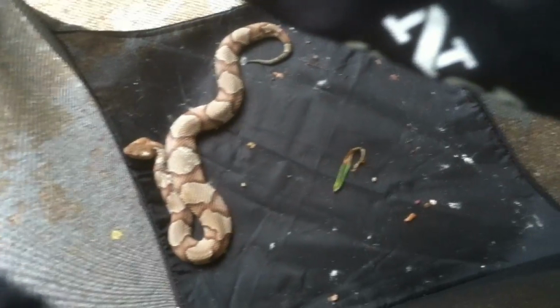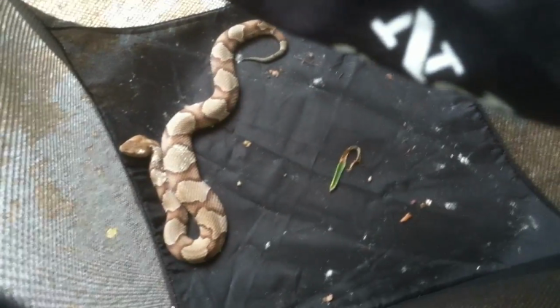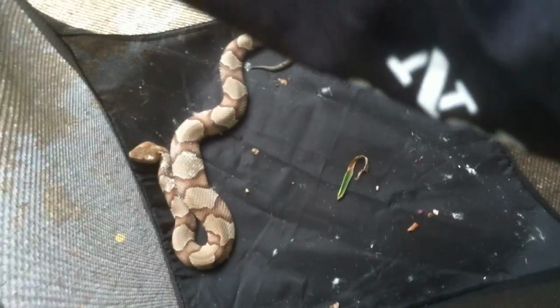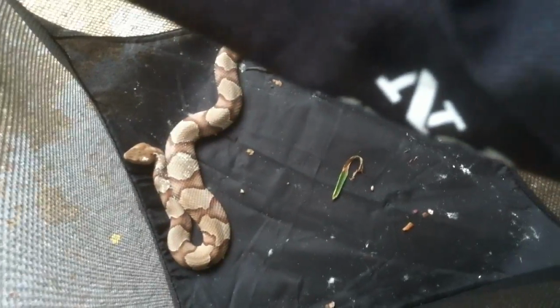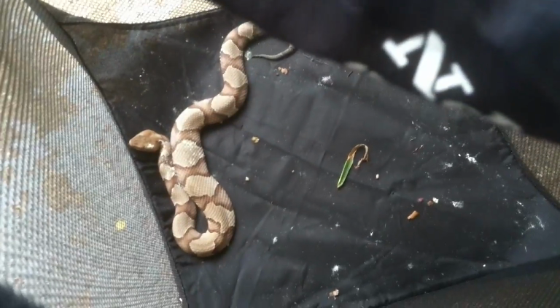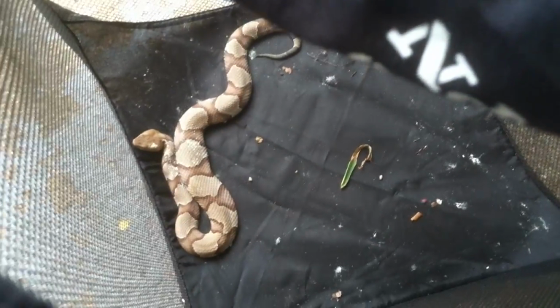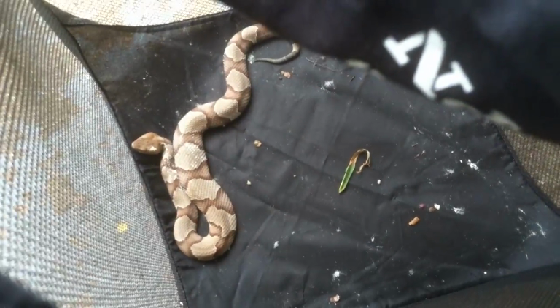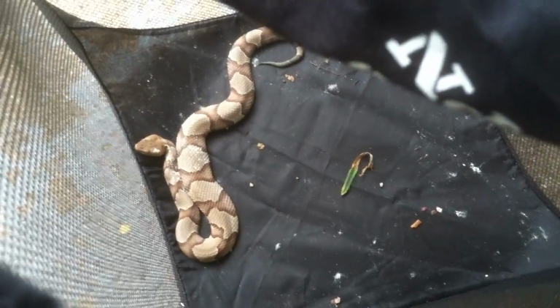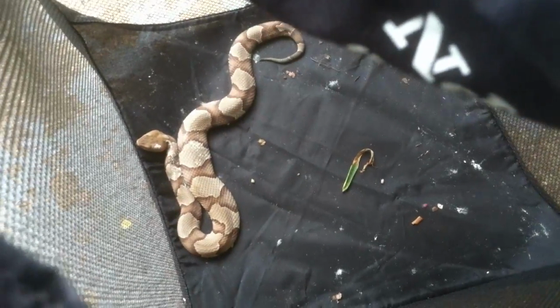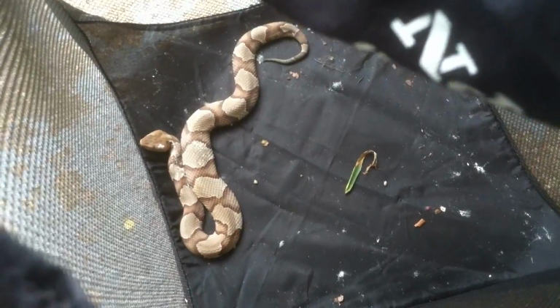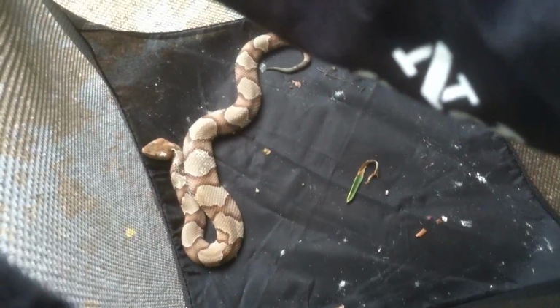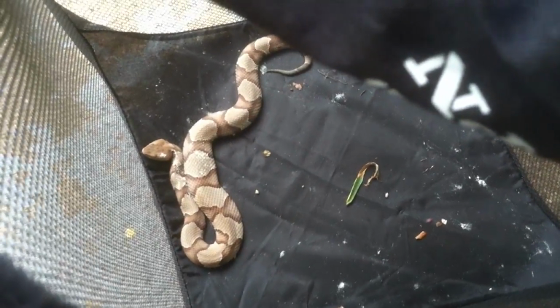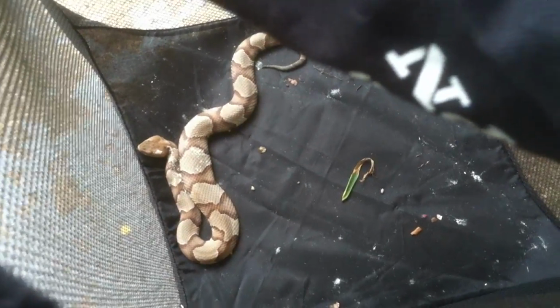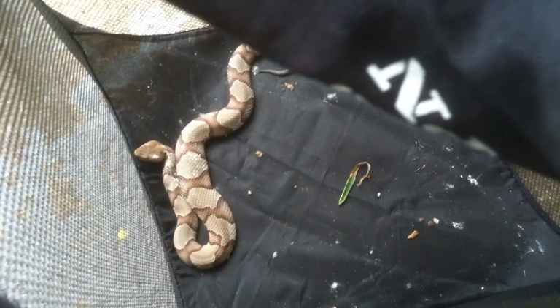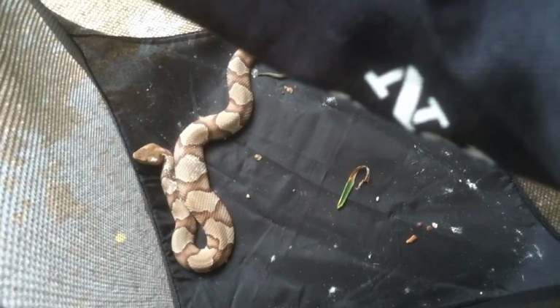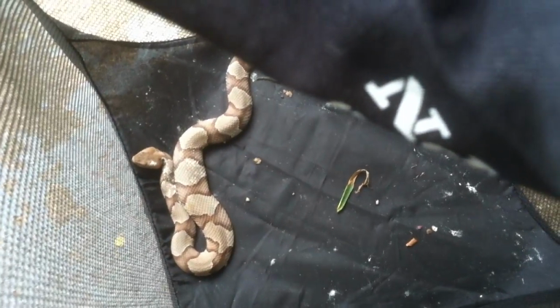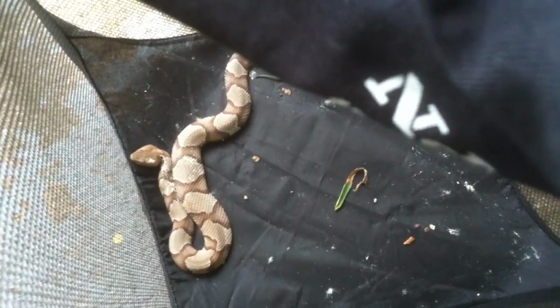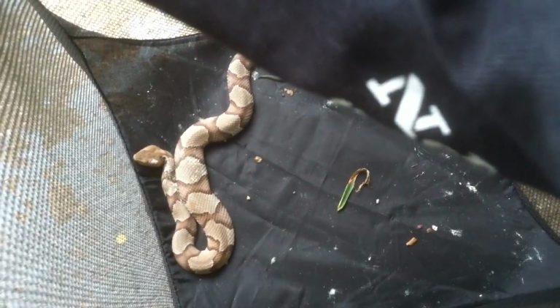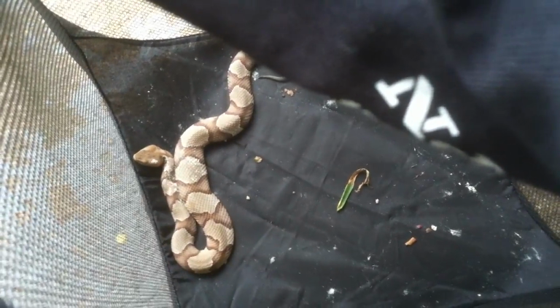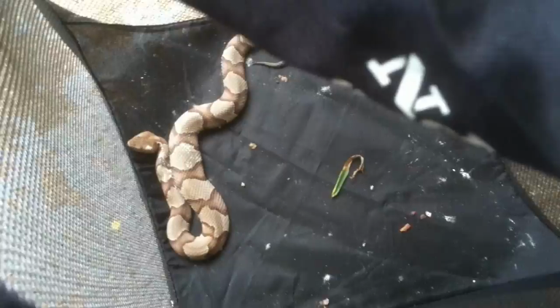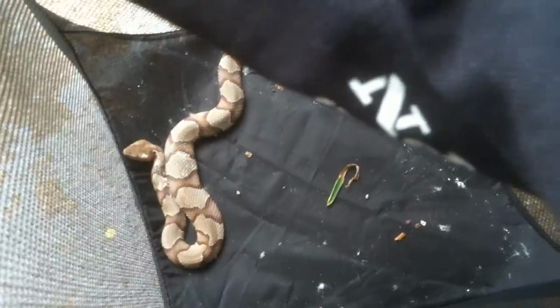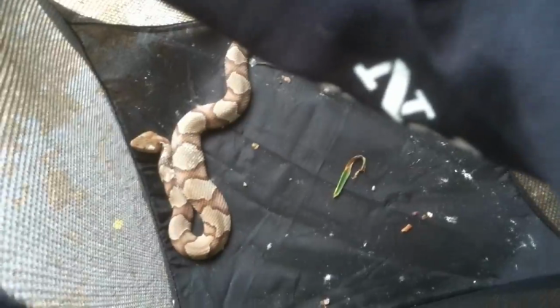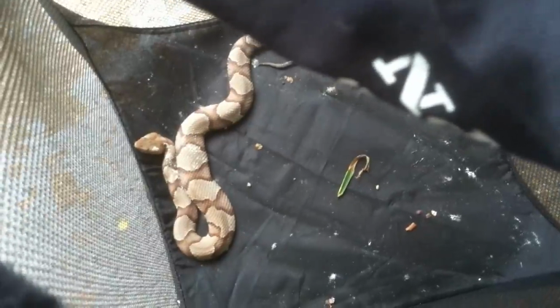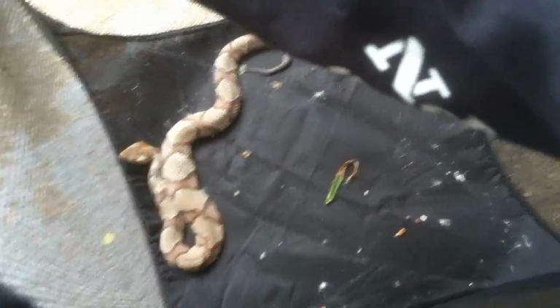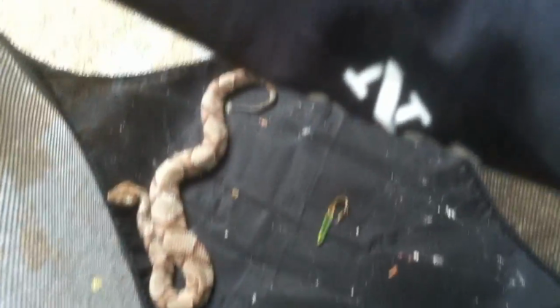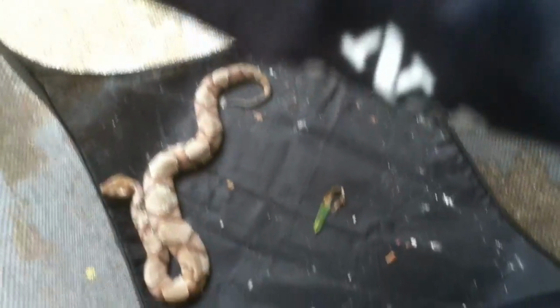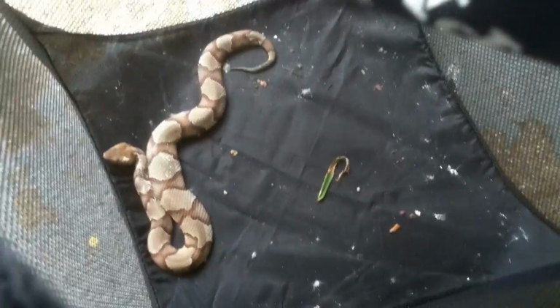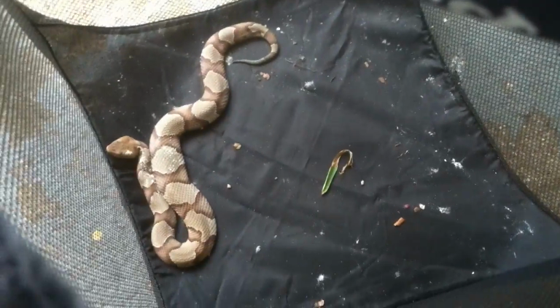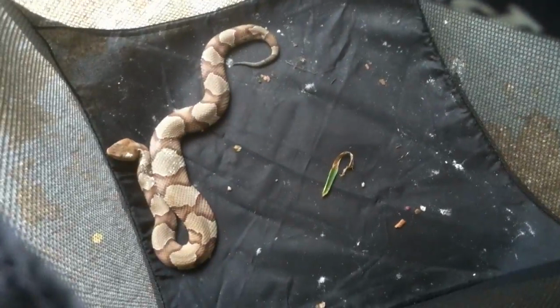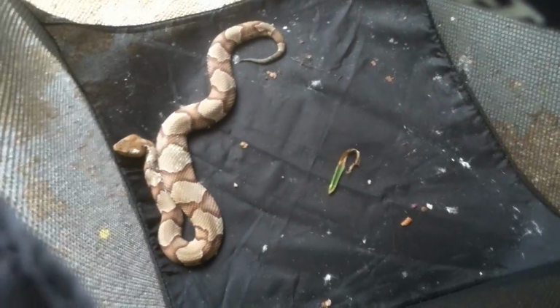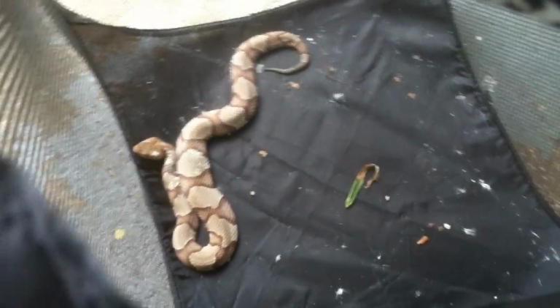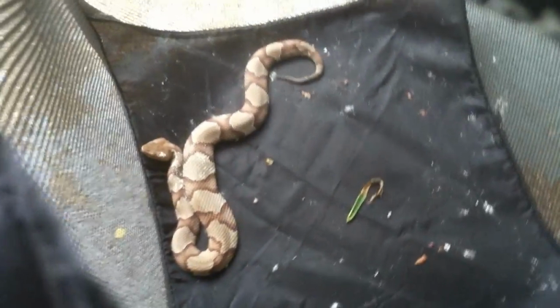Snake poop smells really bad, in case you hadn't noticed or had never been around snake poop before. But I'm washed up, so not a big deal.